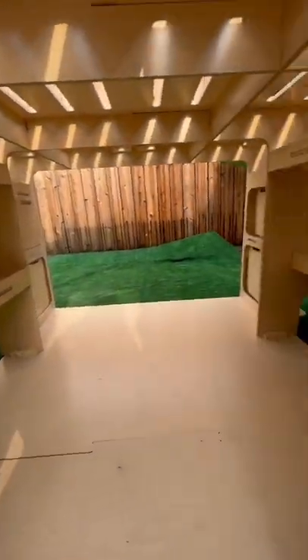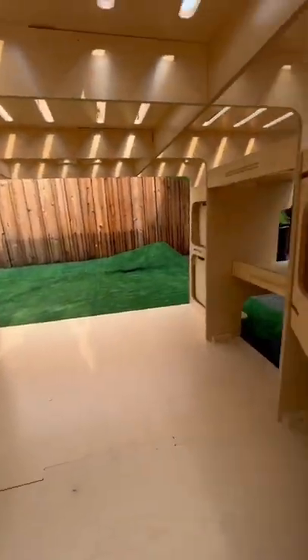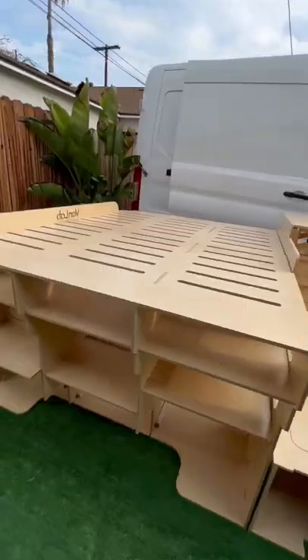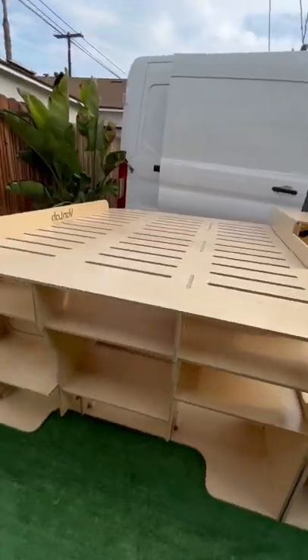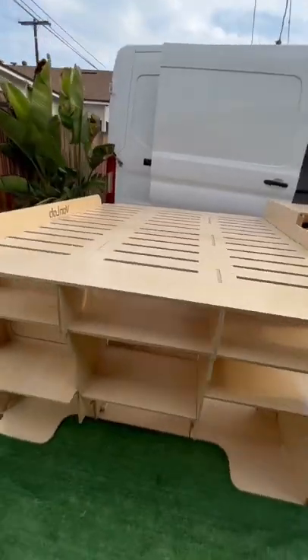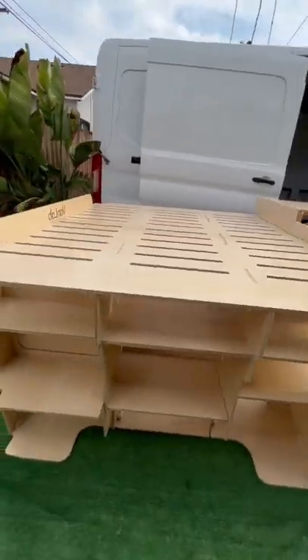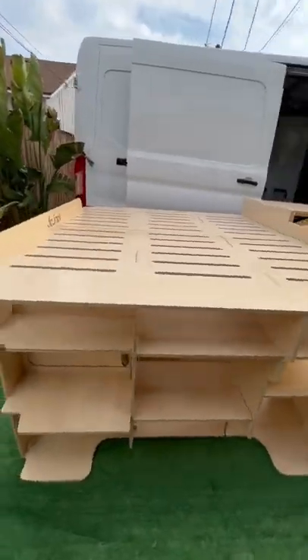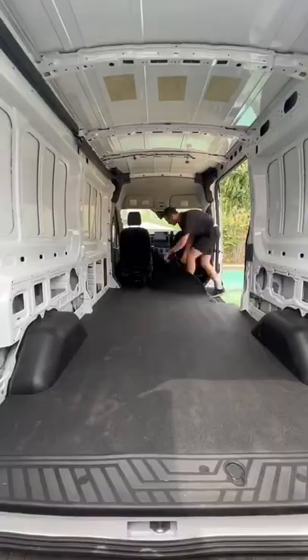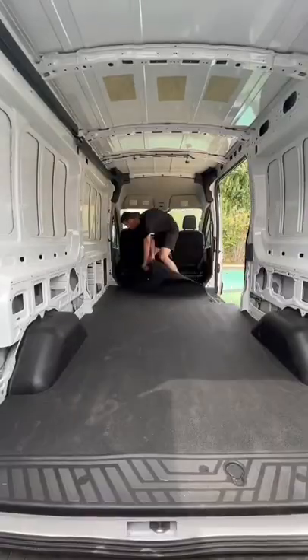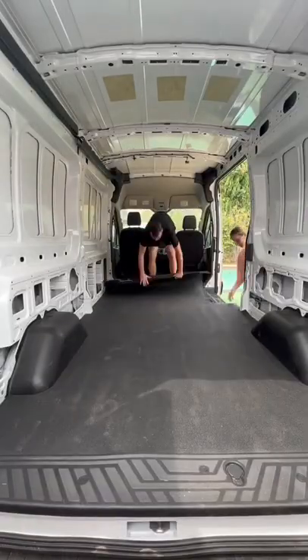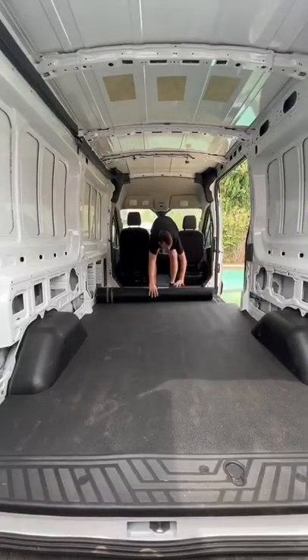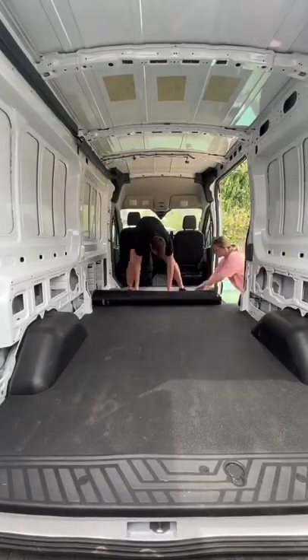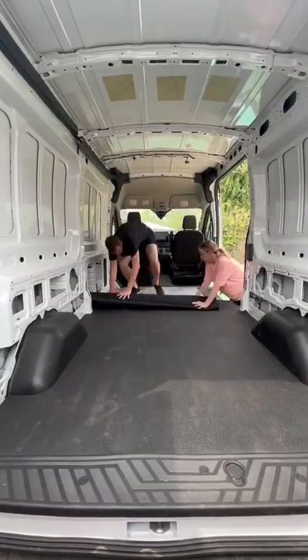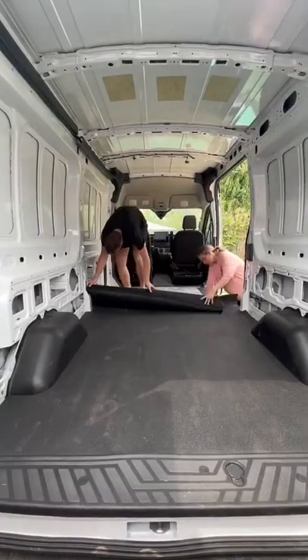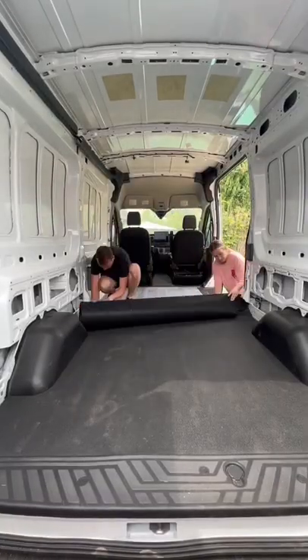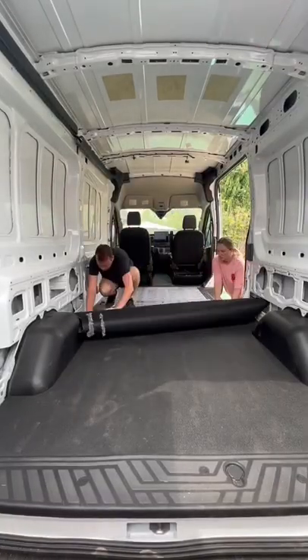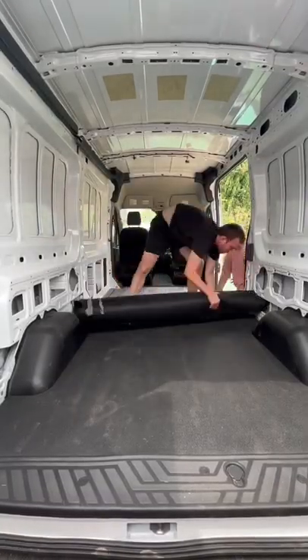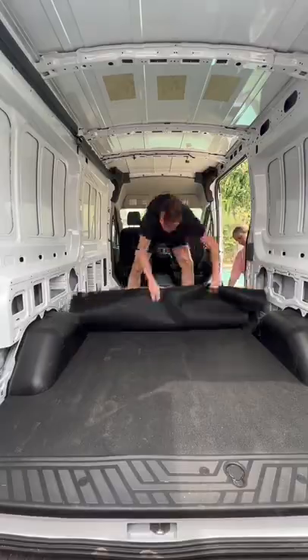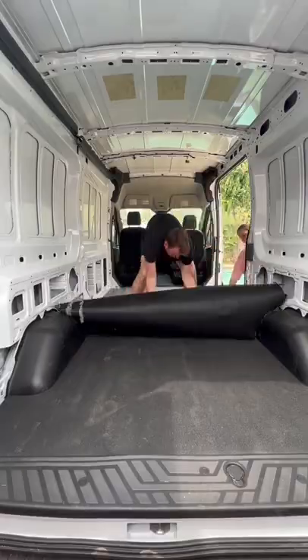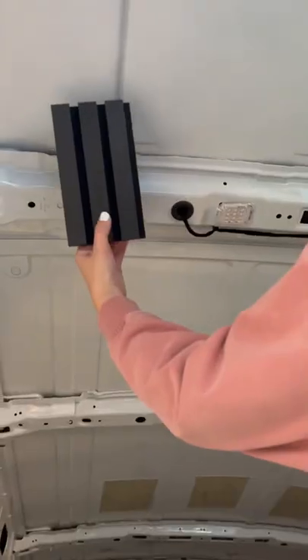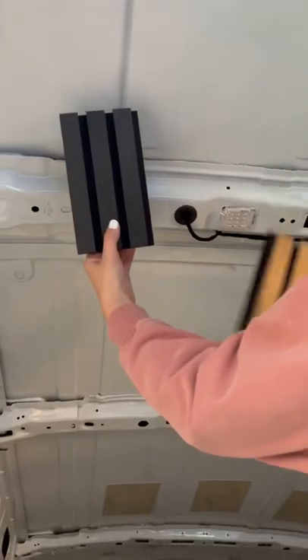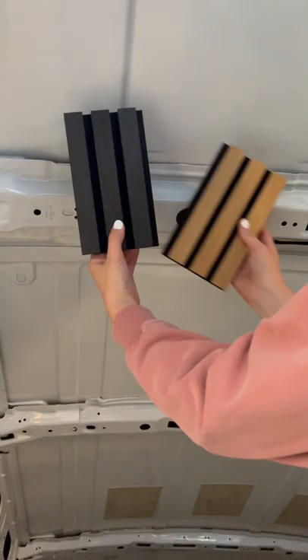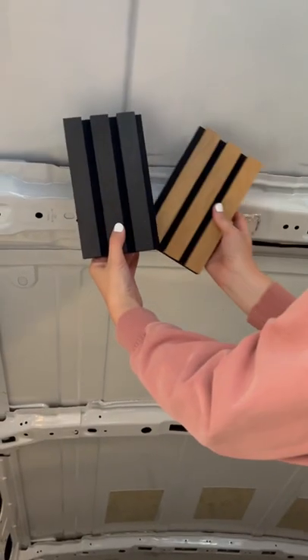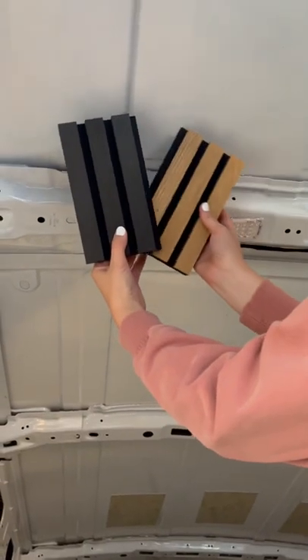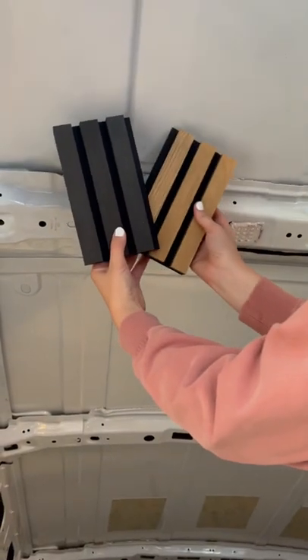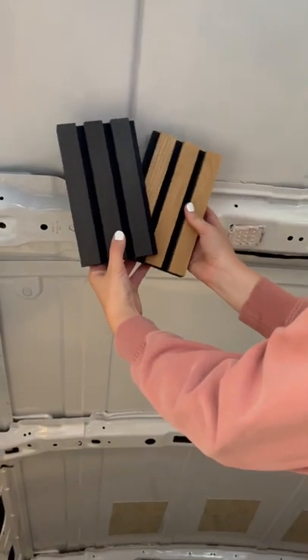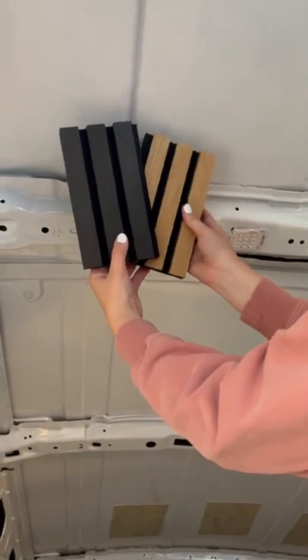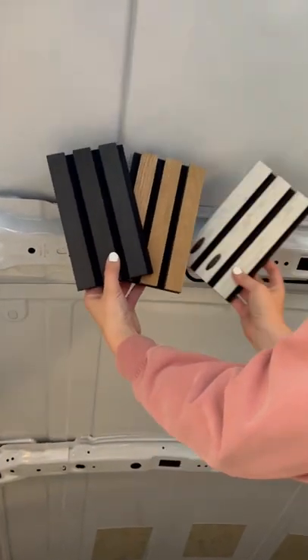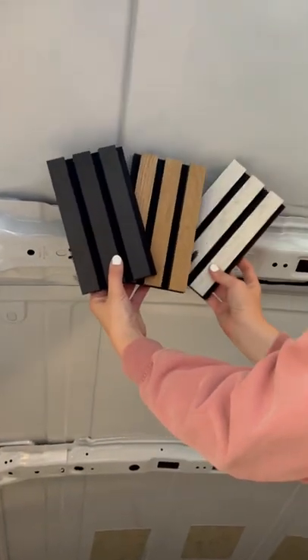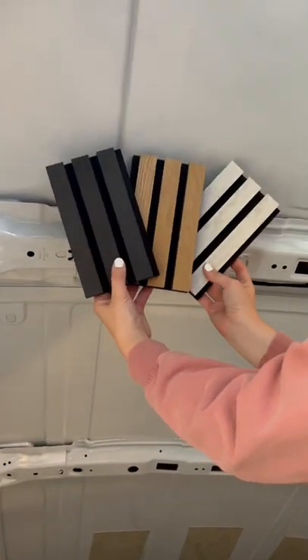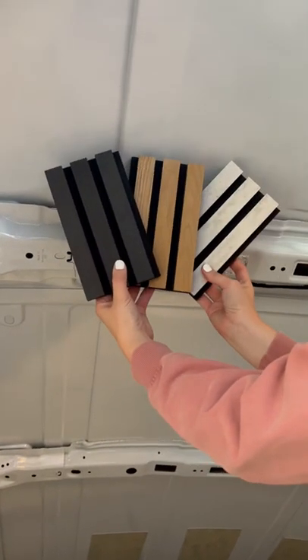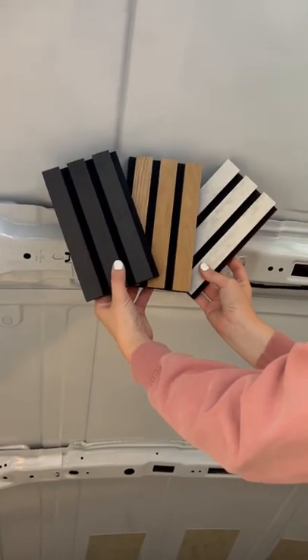I'll give you a whole tour of it on my stories and save it to my highlight reel. But before we move it inside and plan all the details for the design, which one would you use for the ceiling? The black wood, natural wood, or white wood?